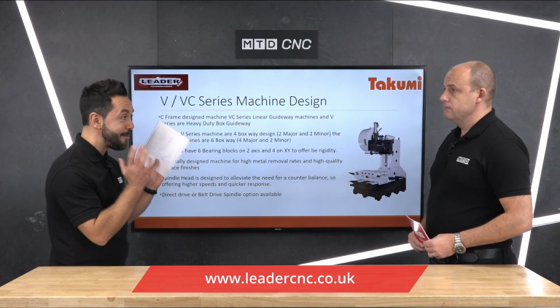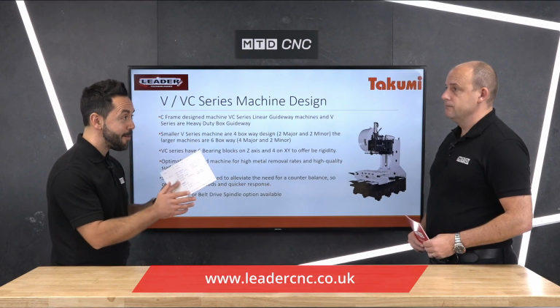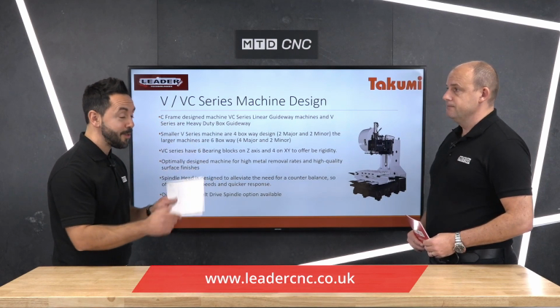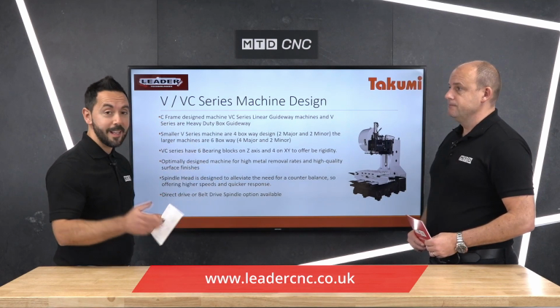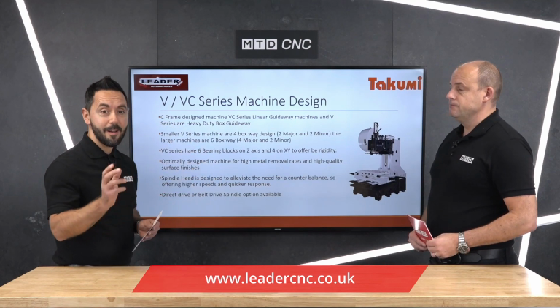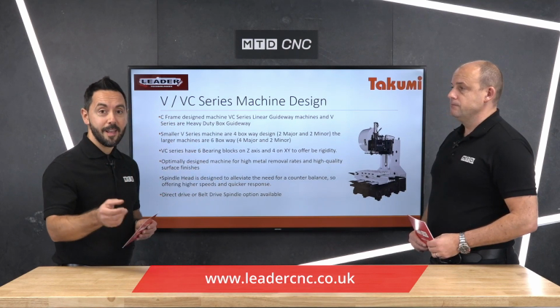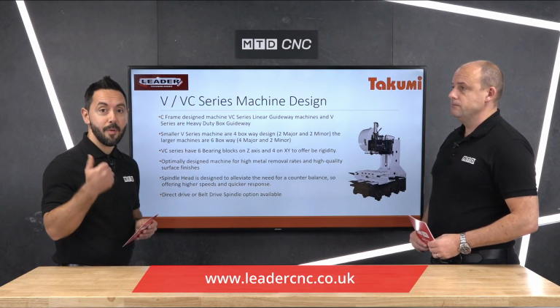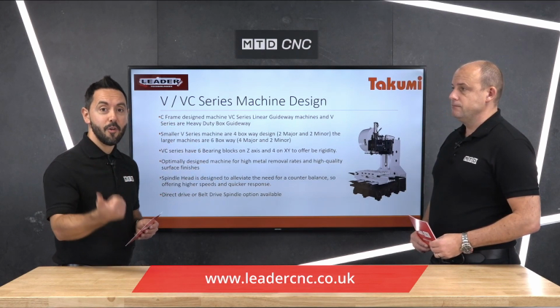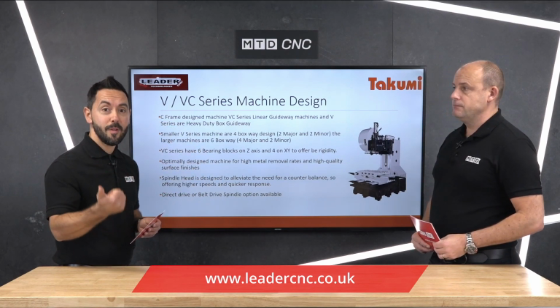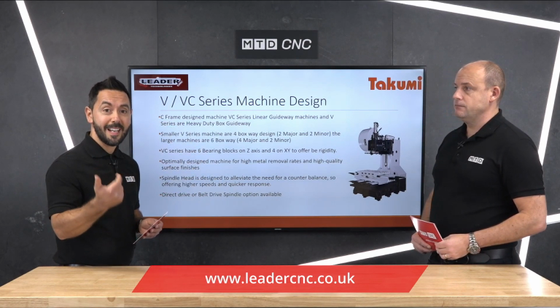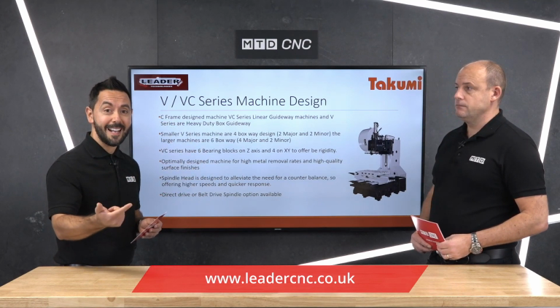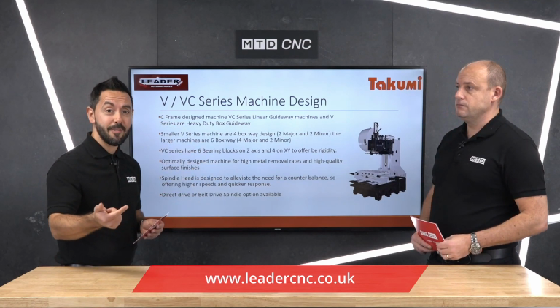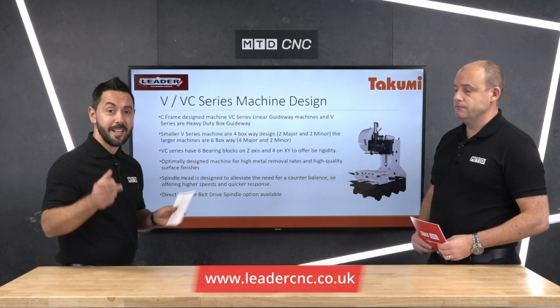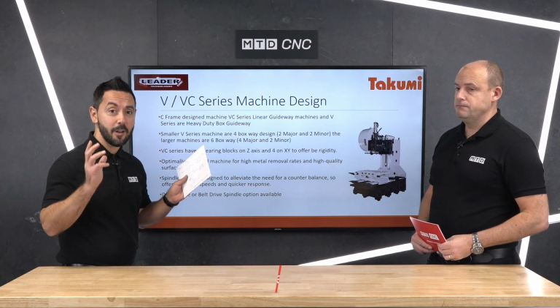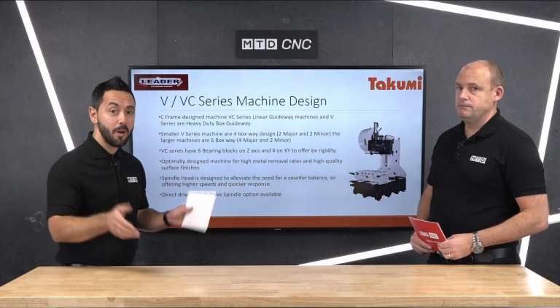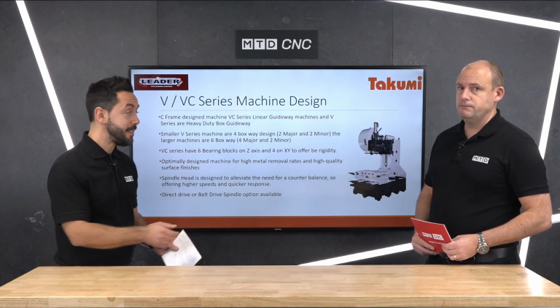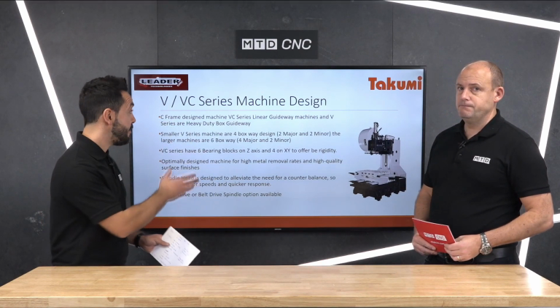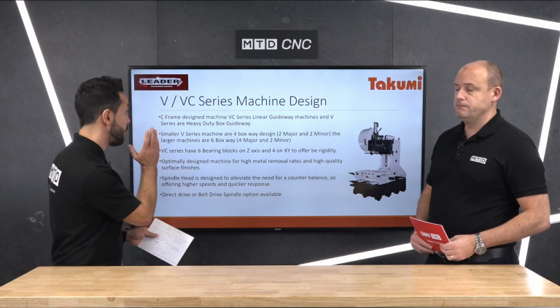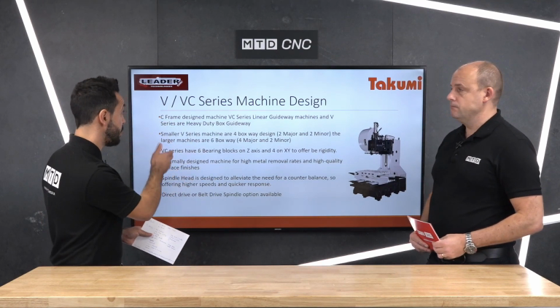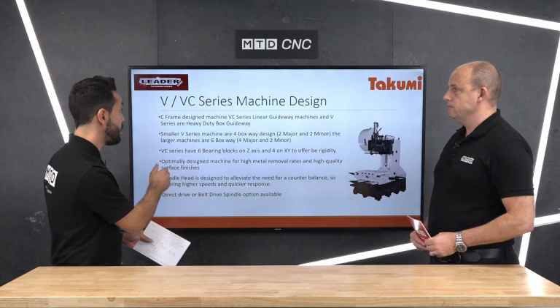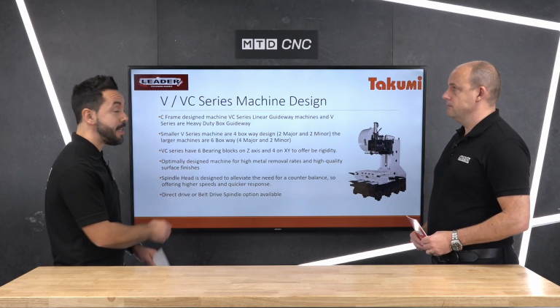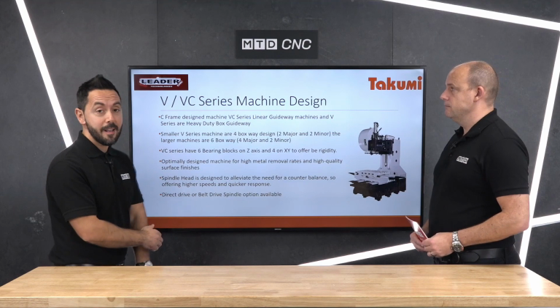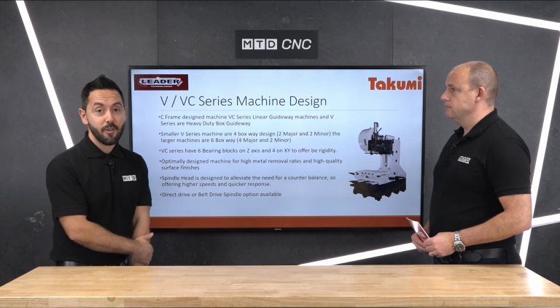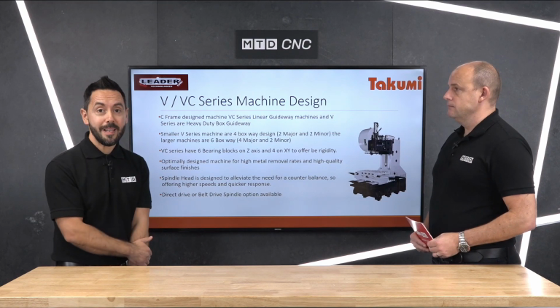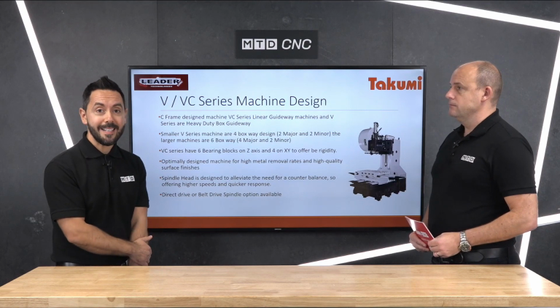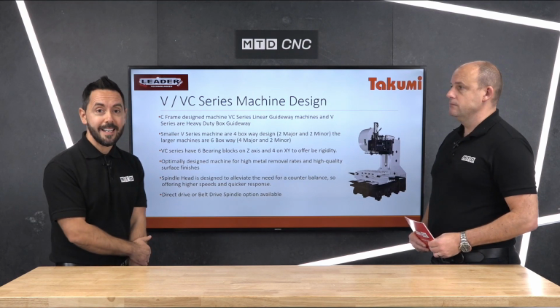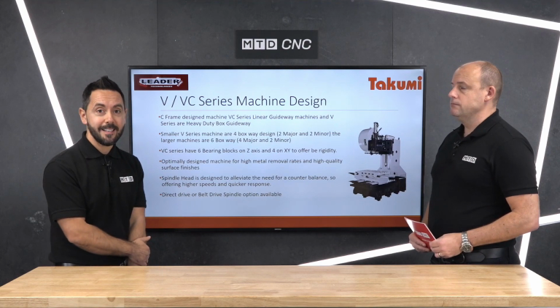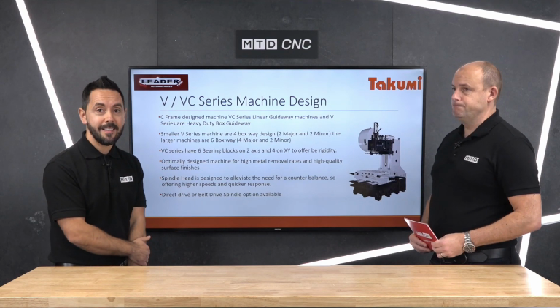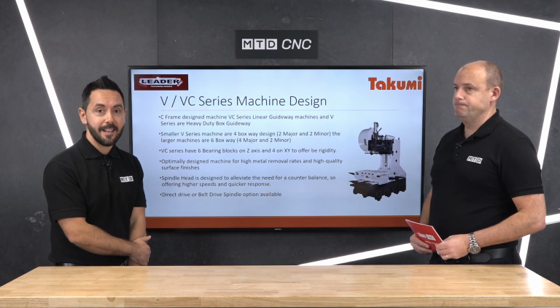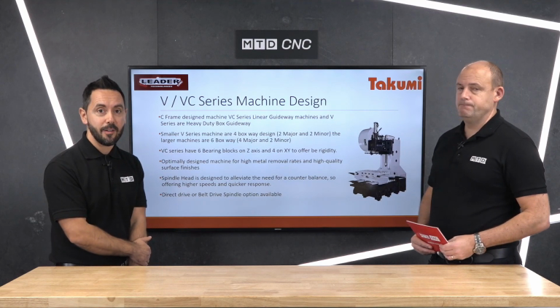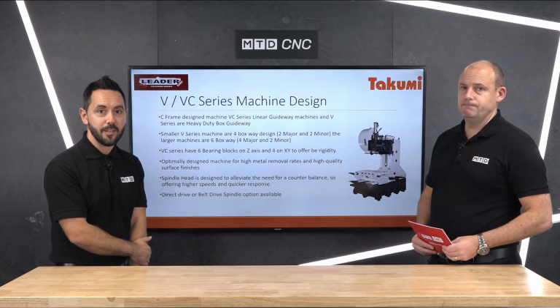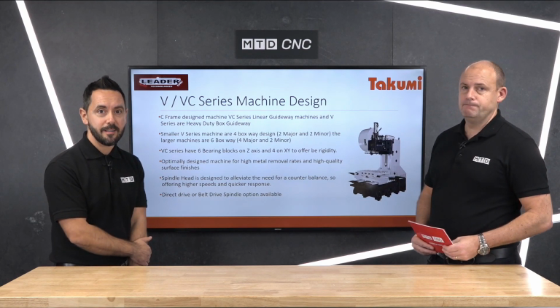Thank you very much, Paul. So there you have it — performance, accuracy, and quality from Takumi, from LeaderCNC Technologies.